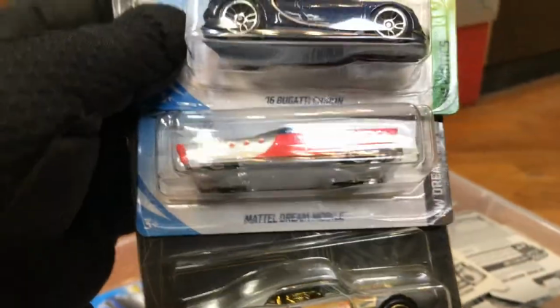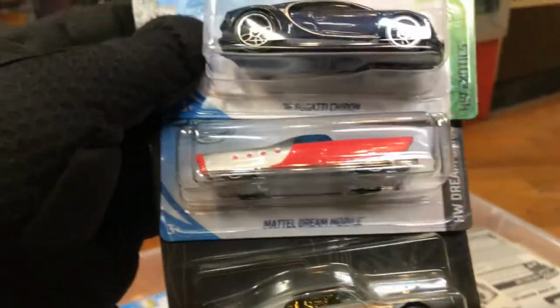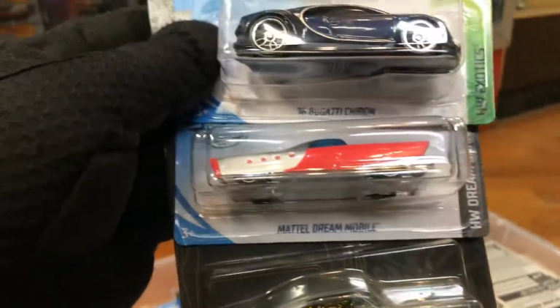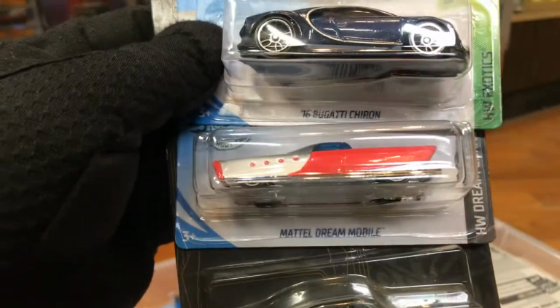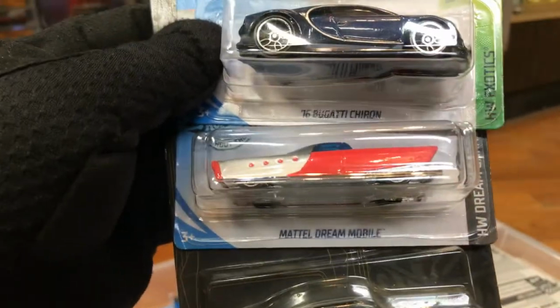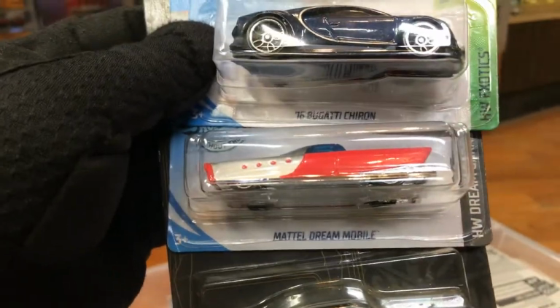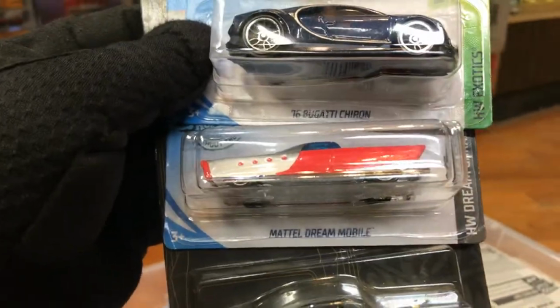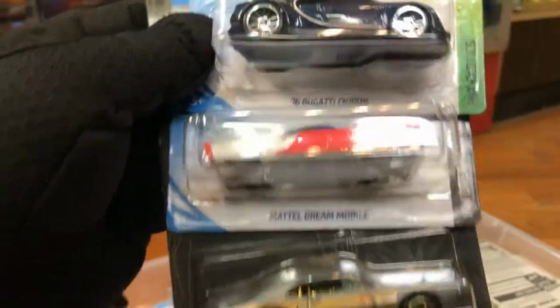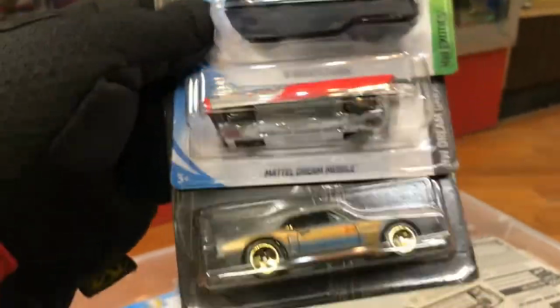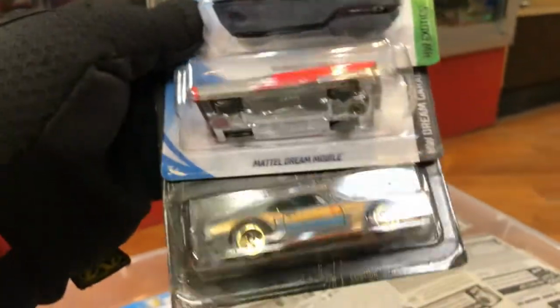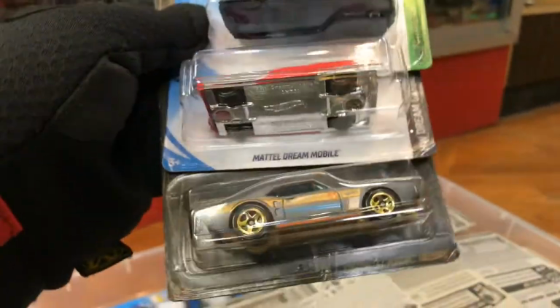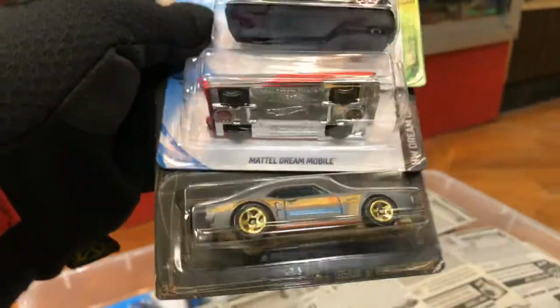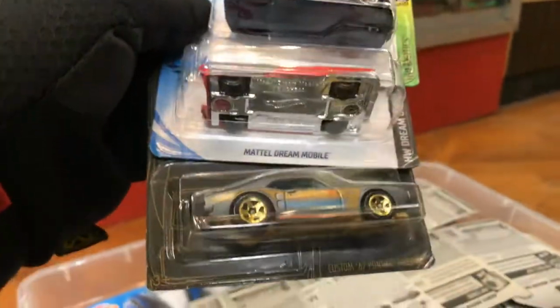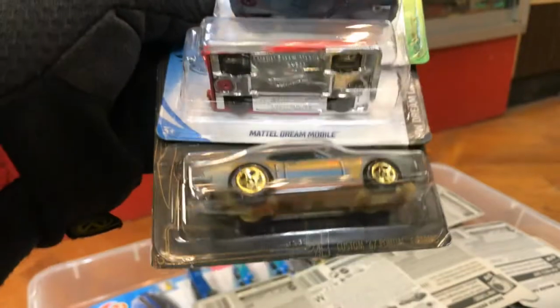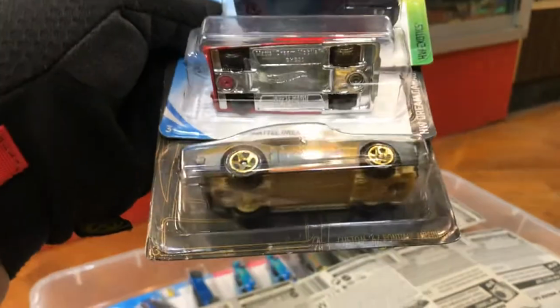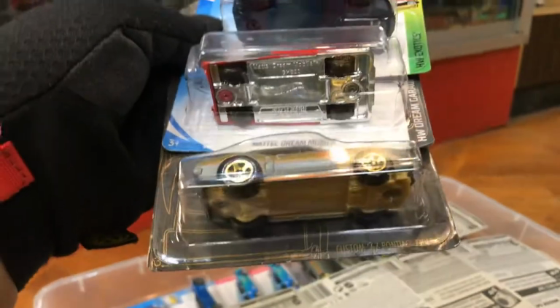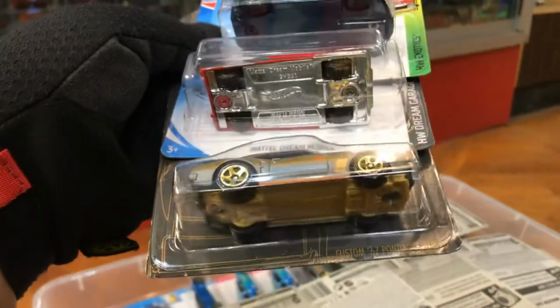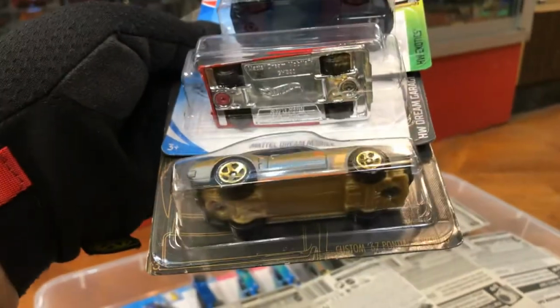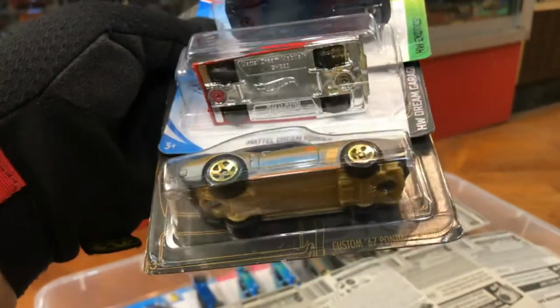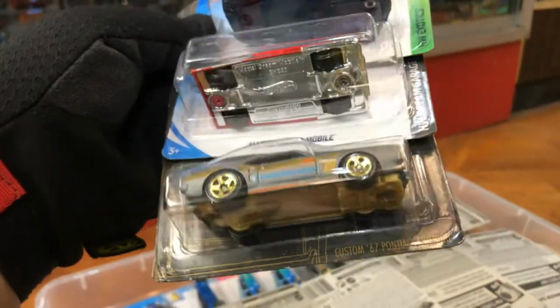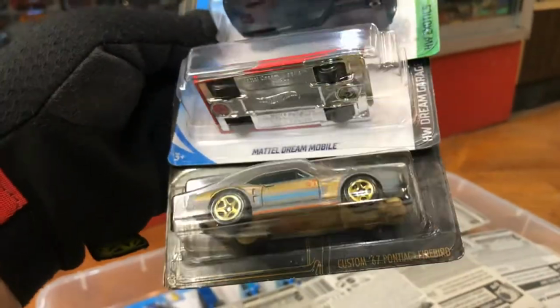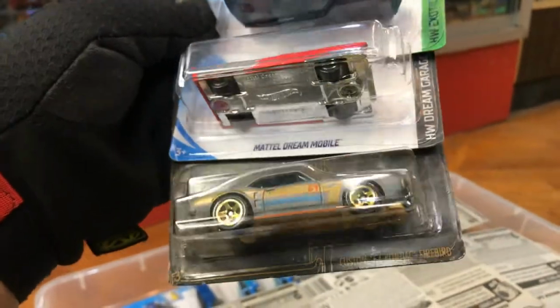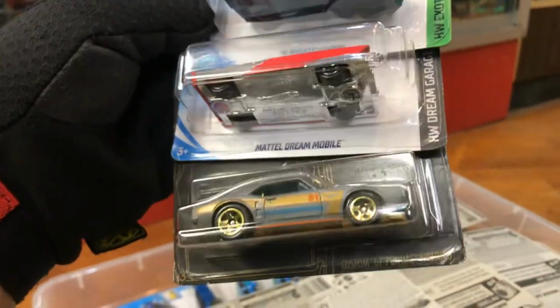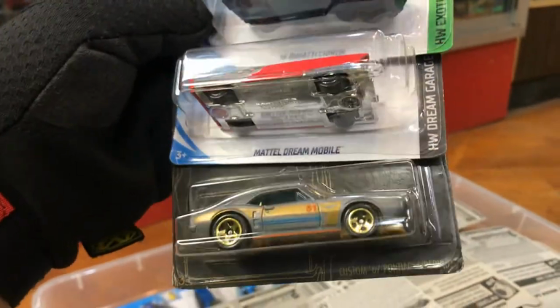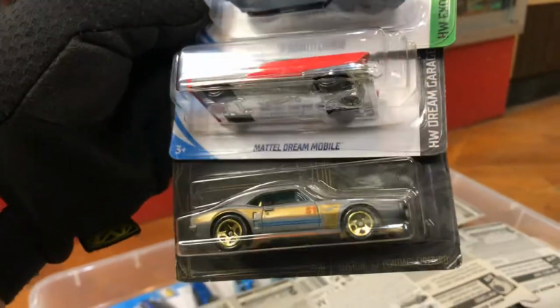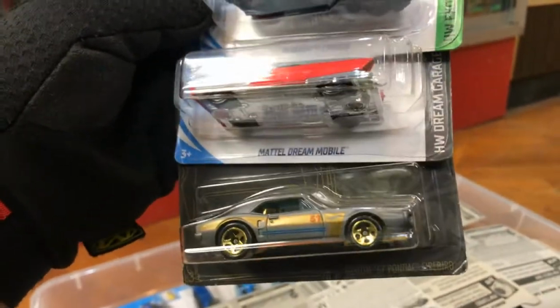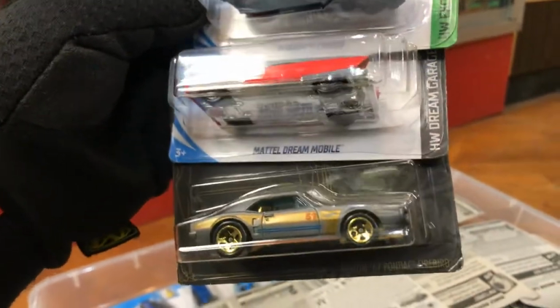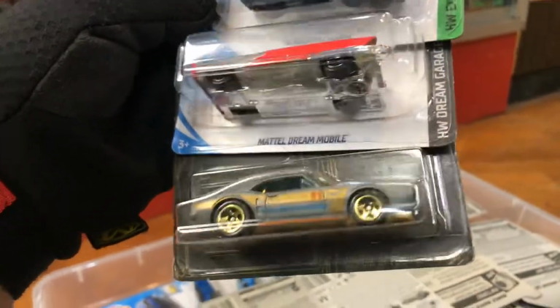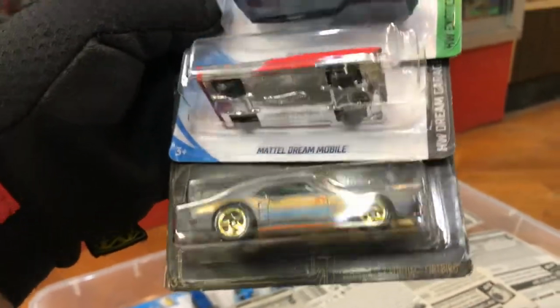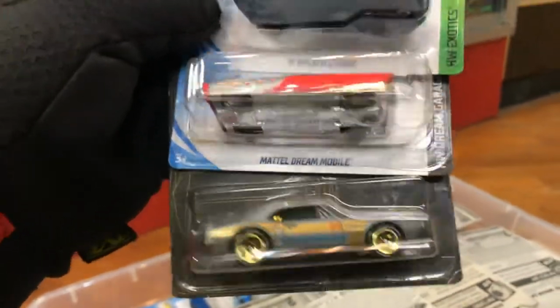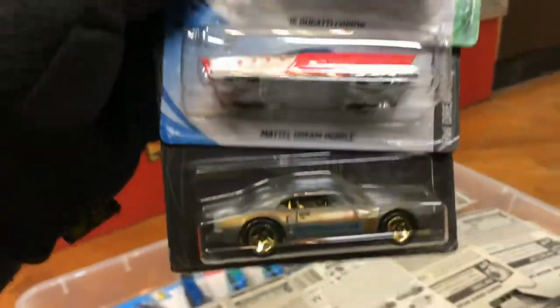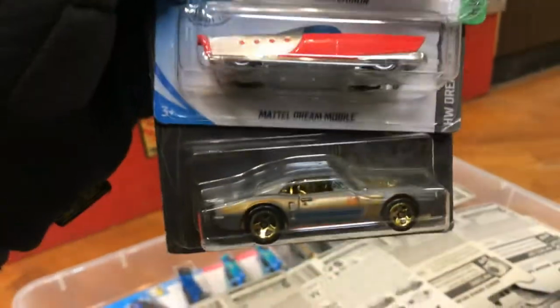They have the Mattel Dreammobile and the custom '67 Pontiac Firebird.